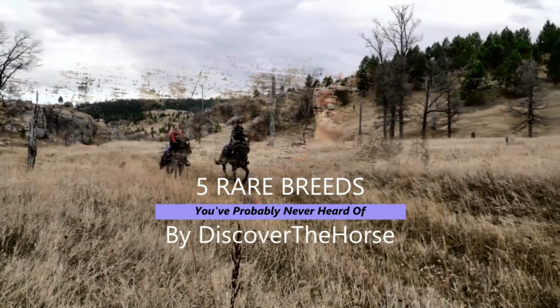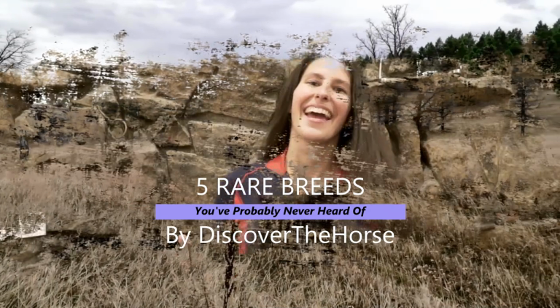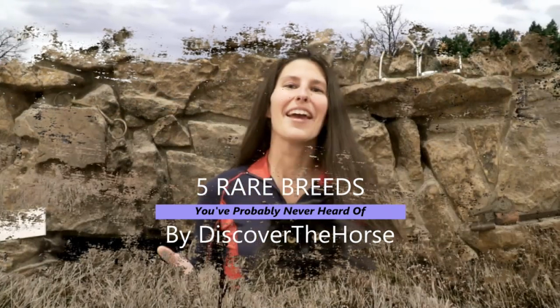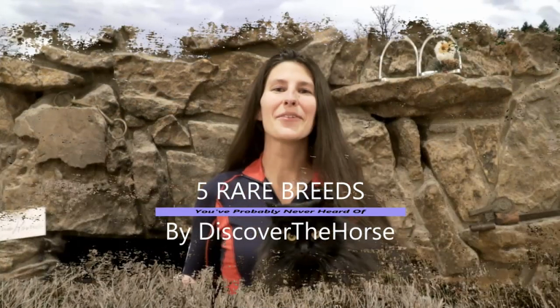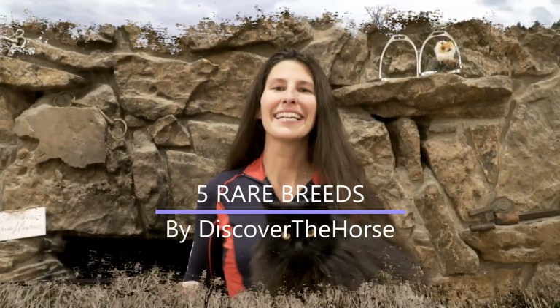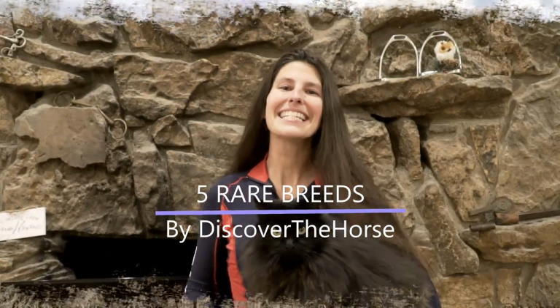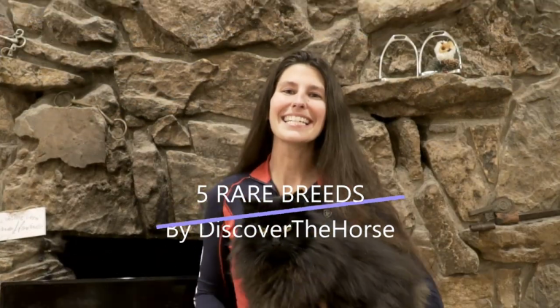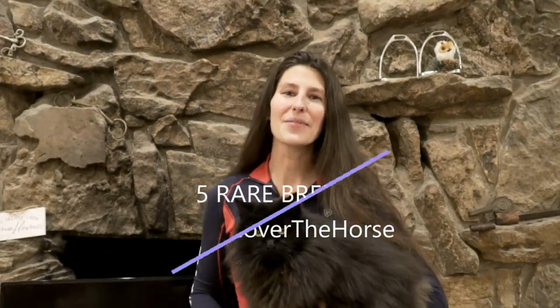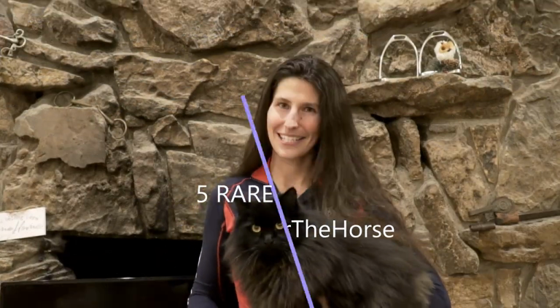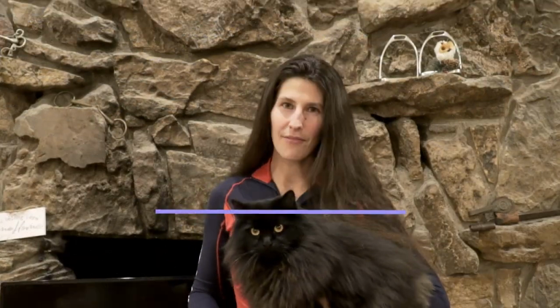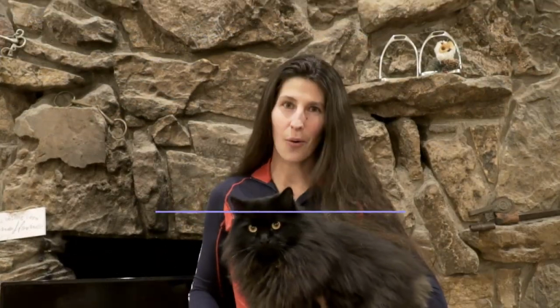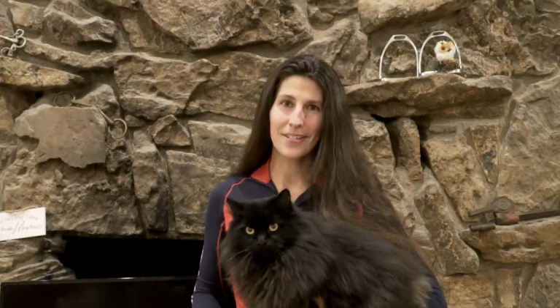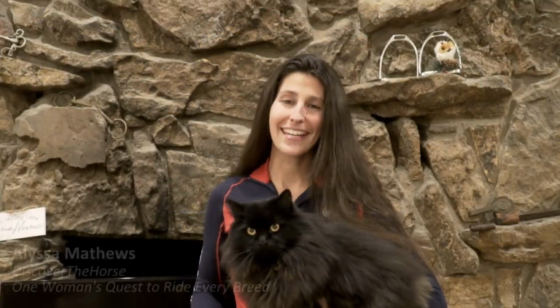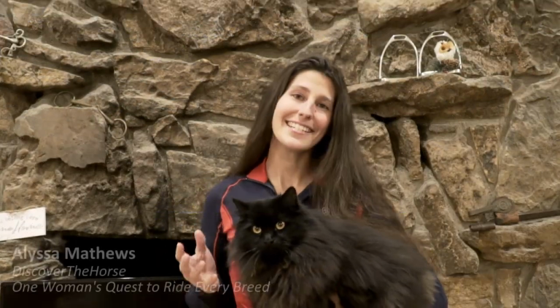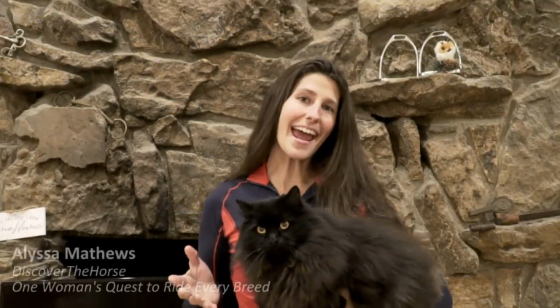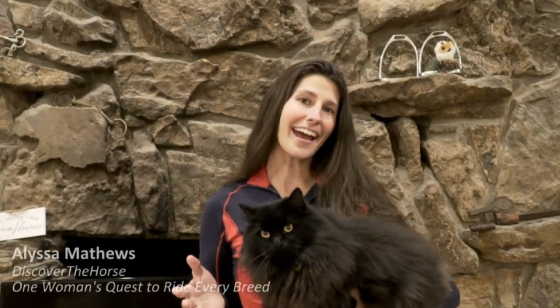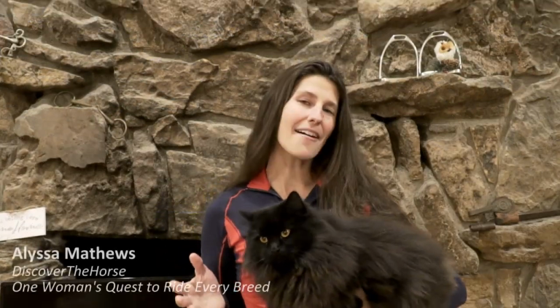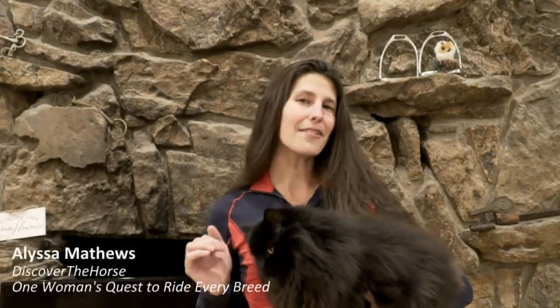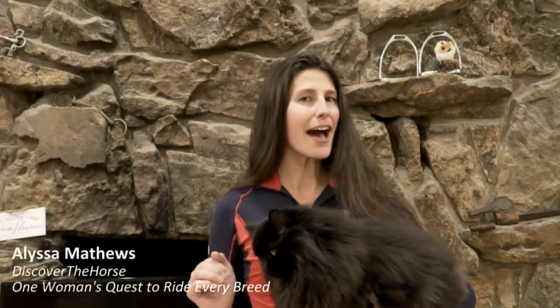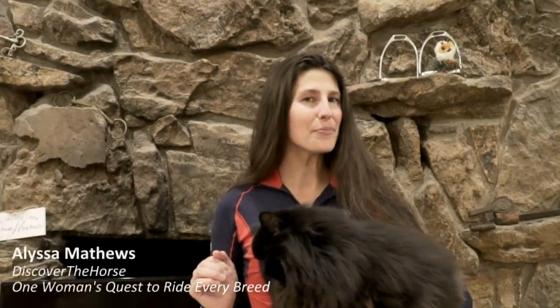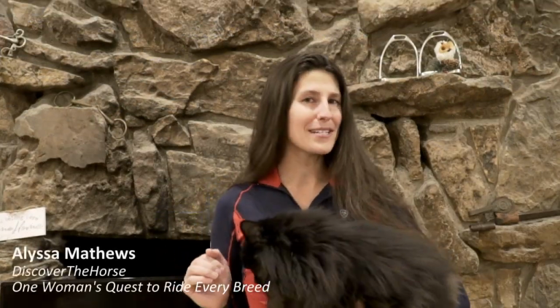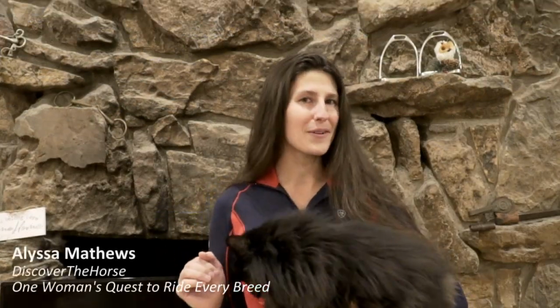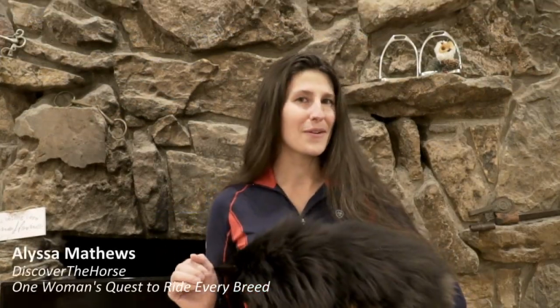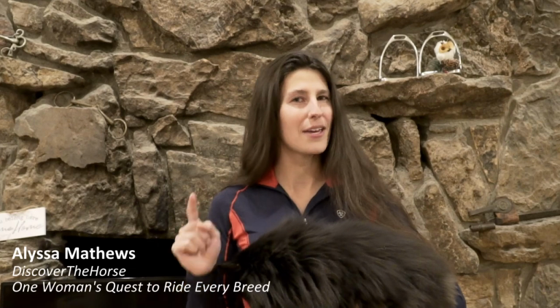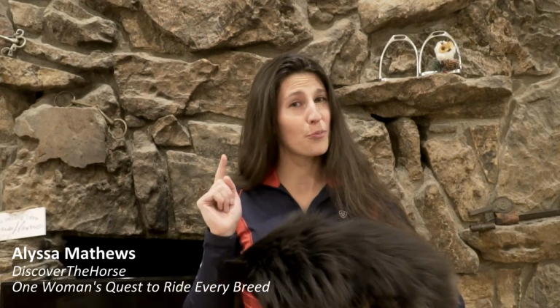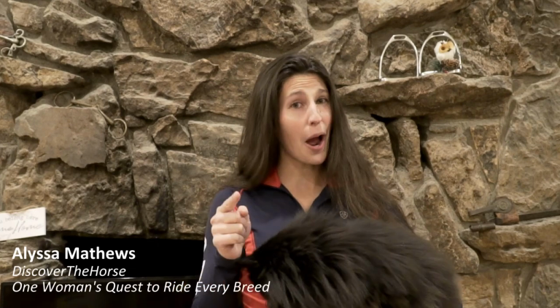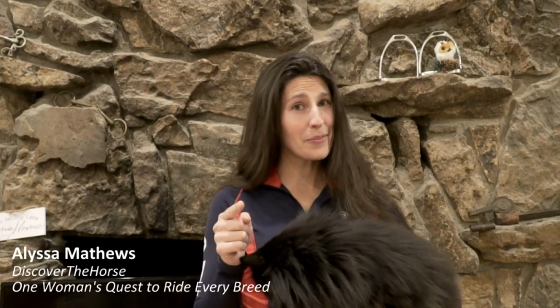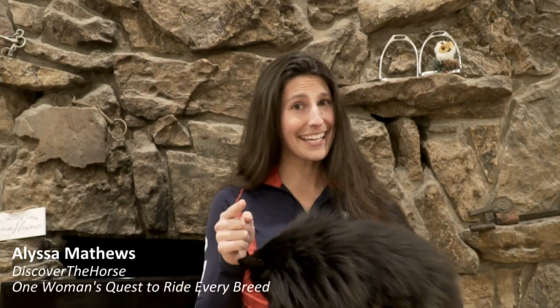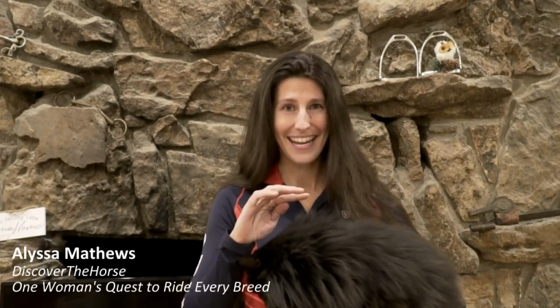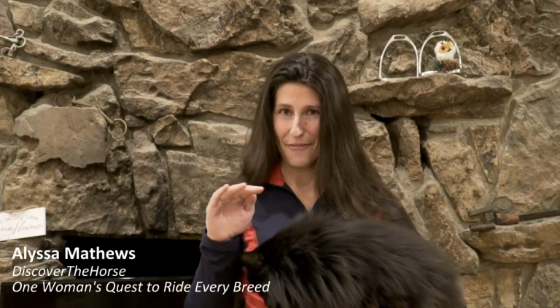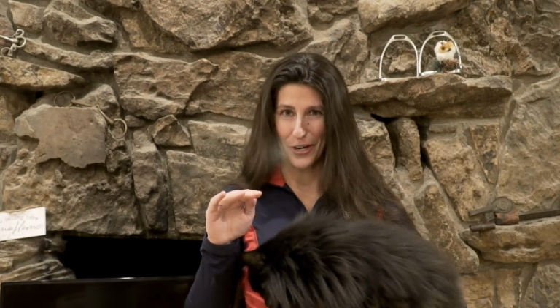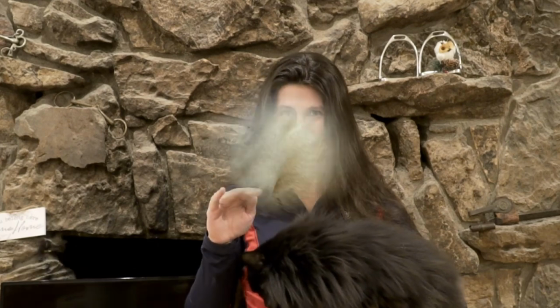Hey everyone, it's Alyssa with Discover the Horse and today I've got five breeds for you that you've probably never heard of.